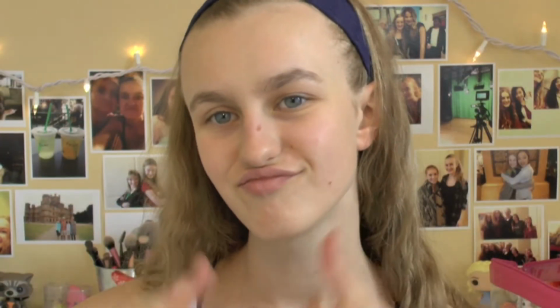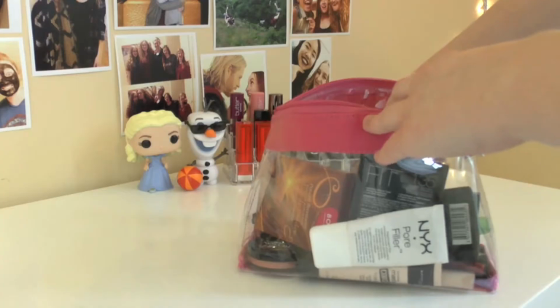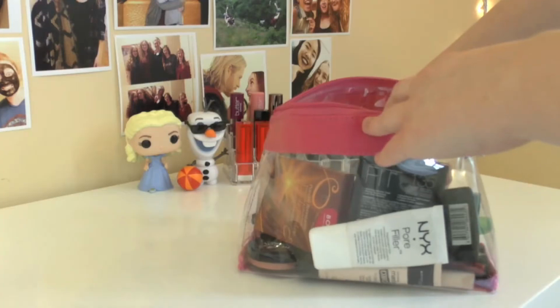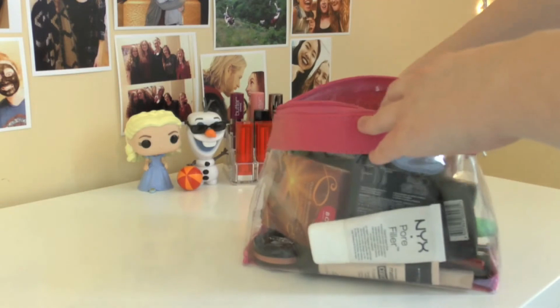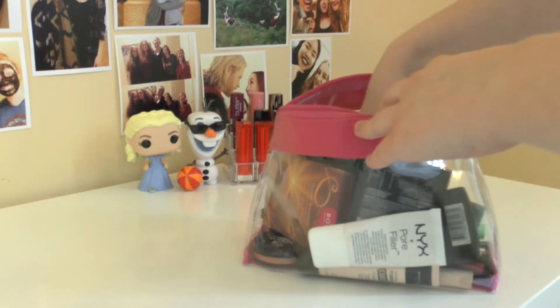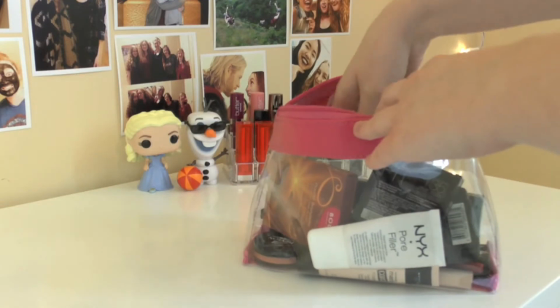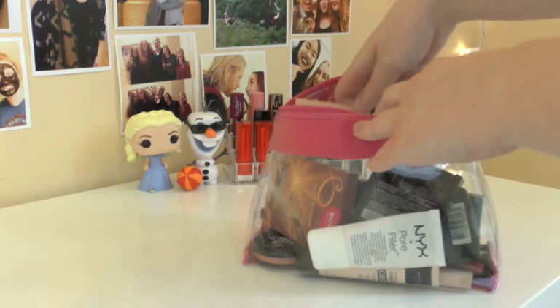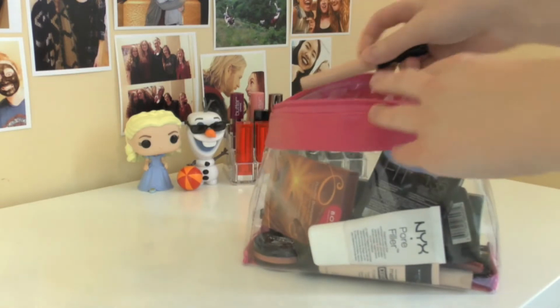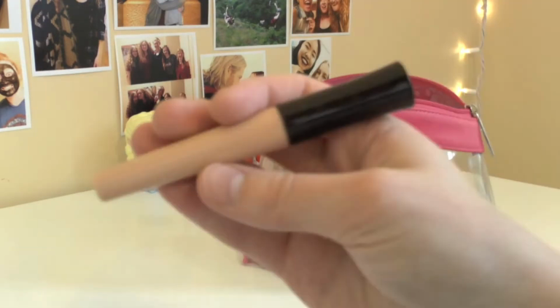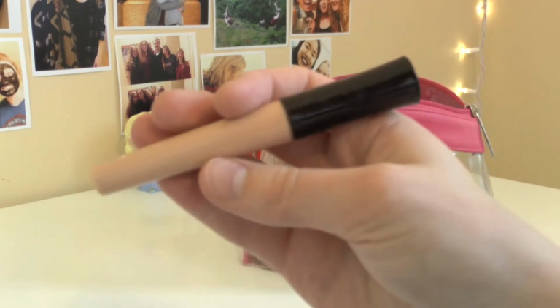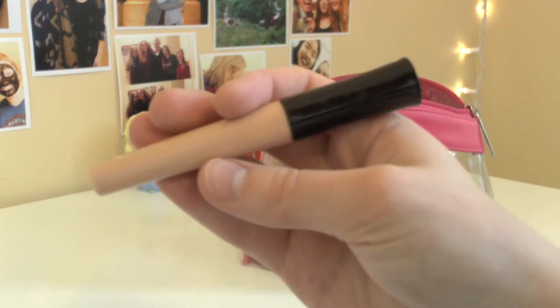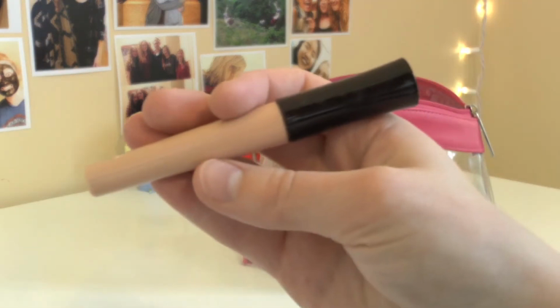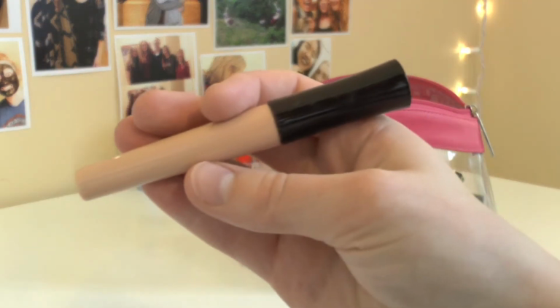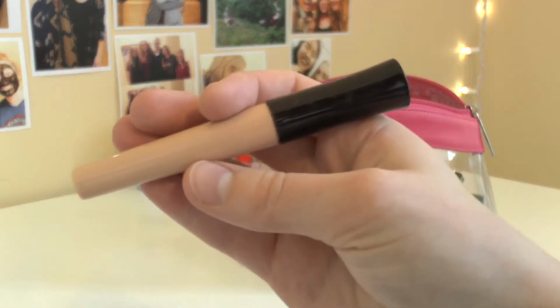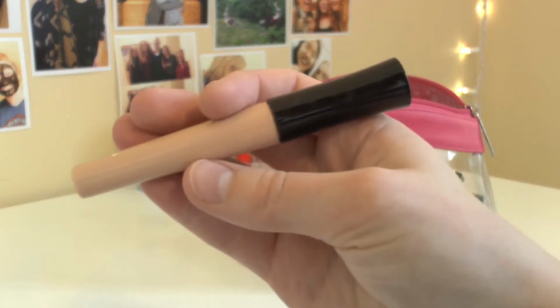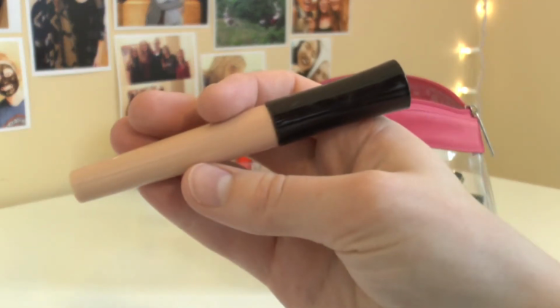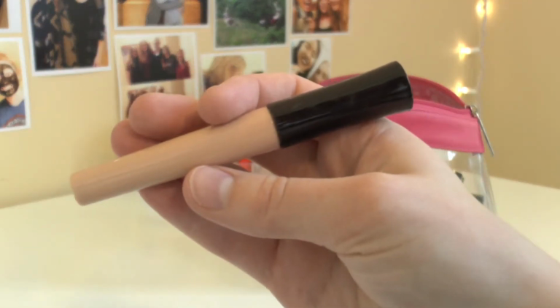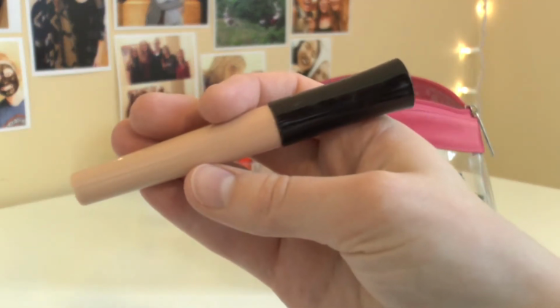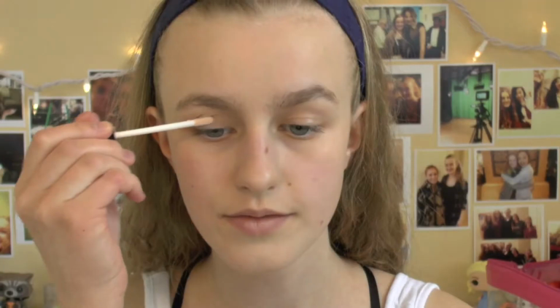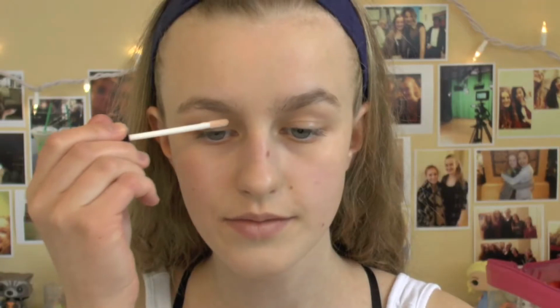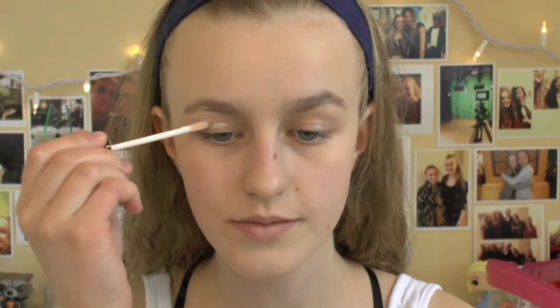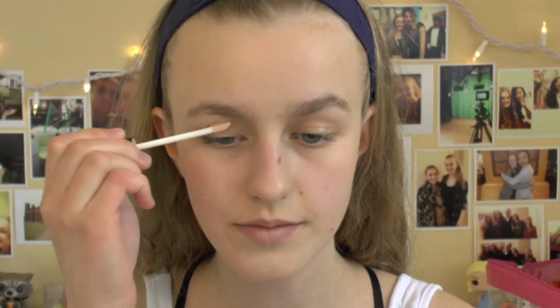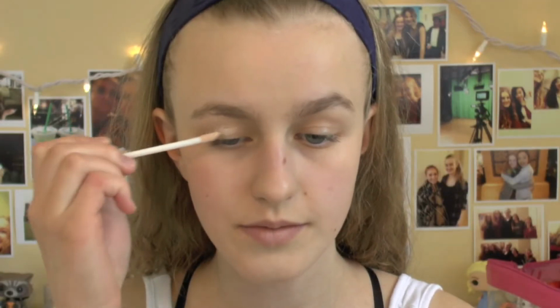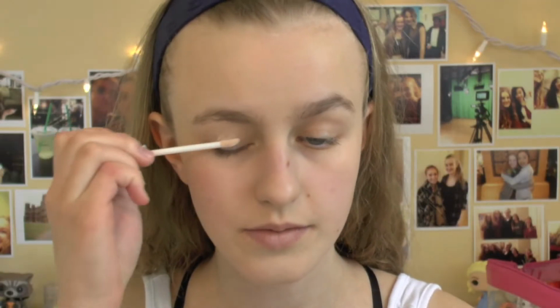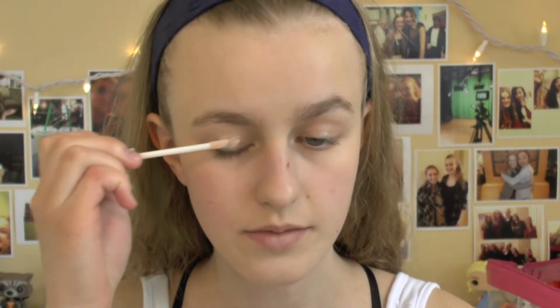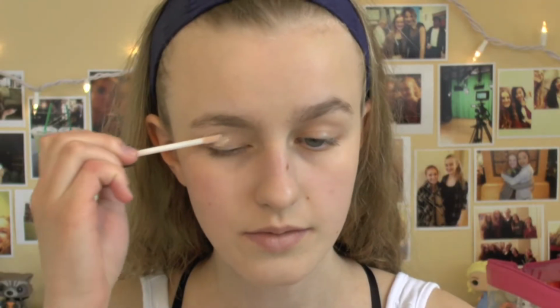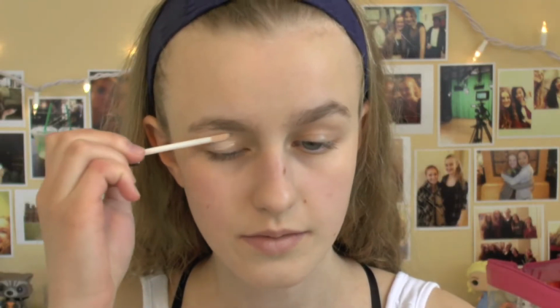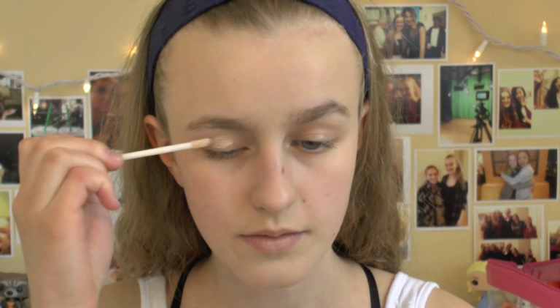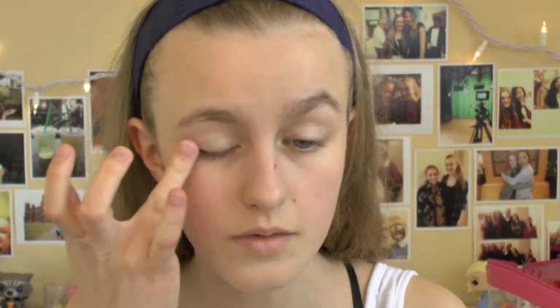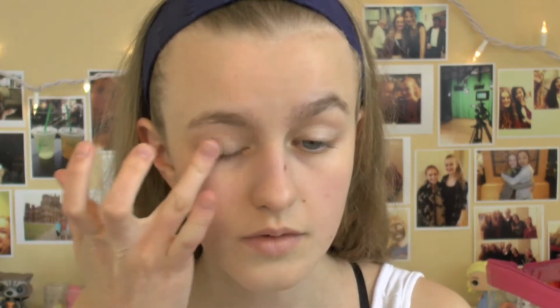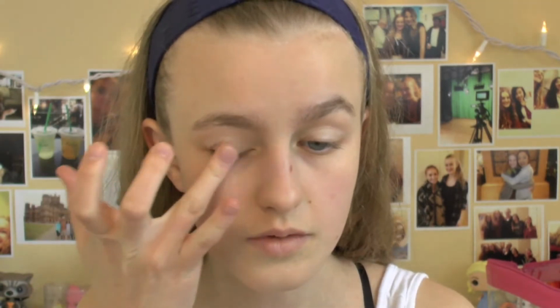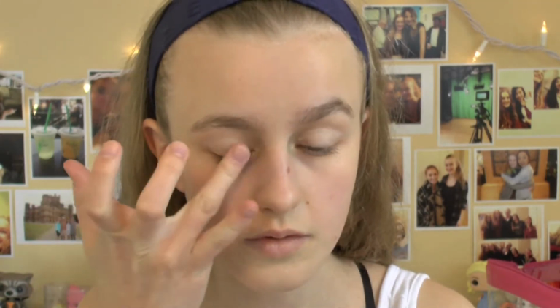Starting out this look, I'm going to grab my e.l.f. $1 eyelid primer. I'm just going to prime my lids just to make sure my eyeshadow does not crease while I'm on stage.